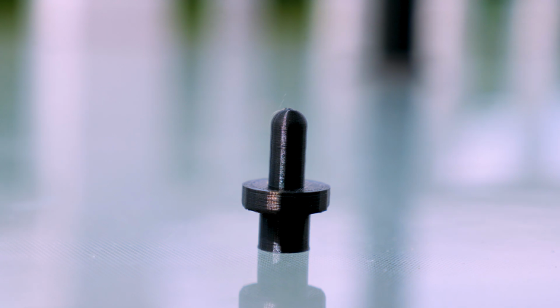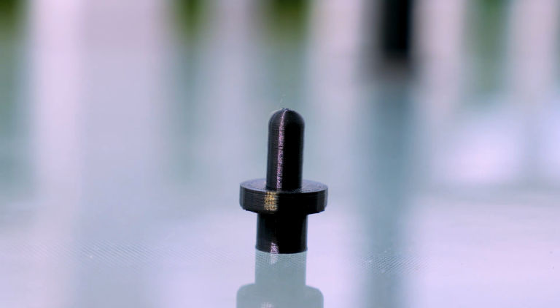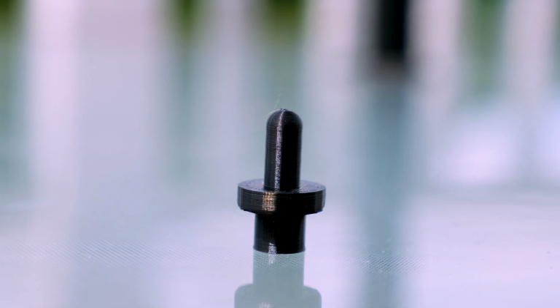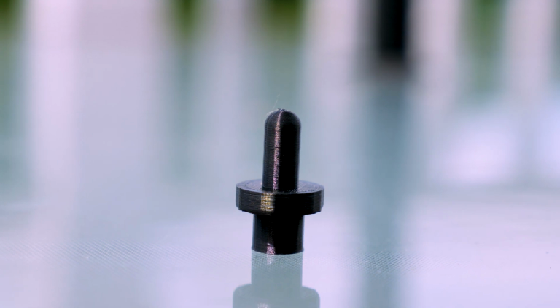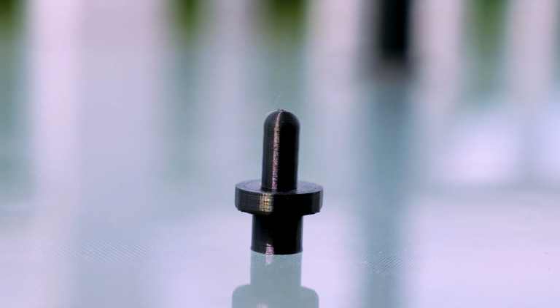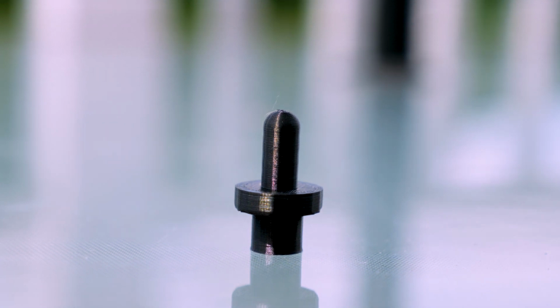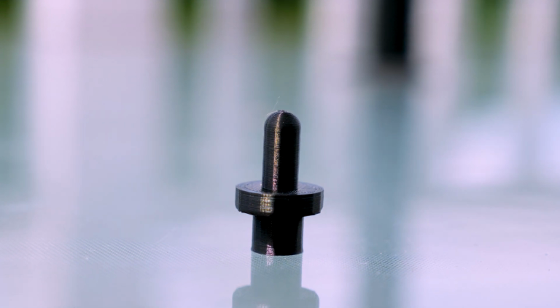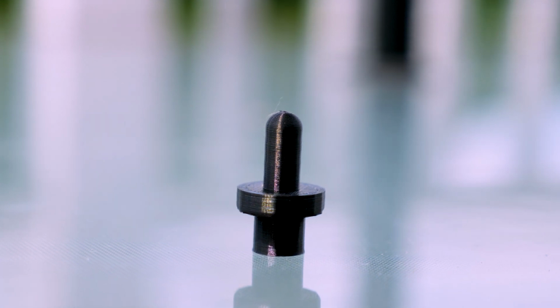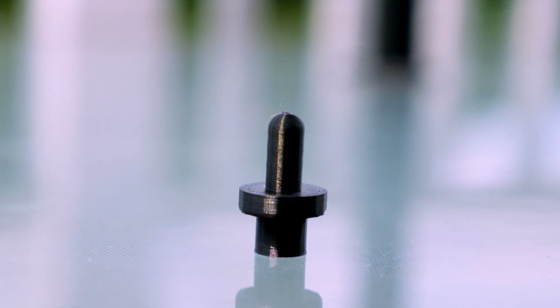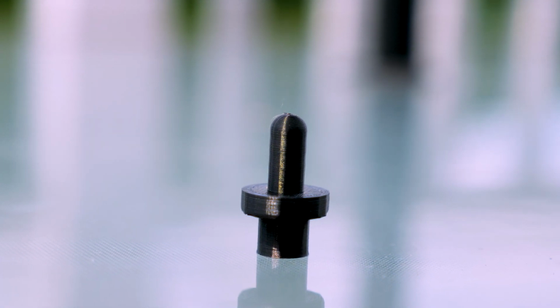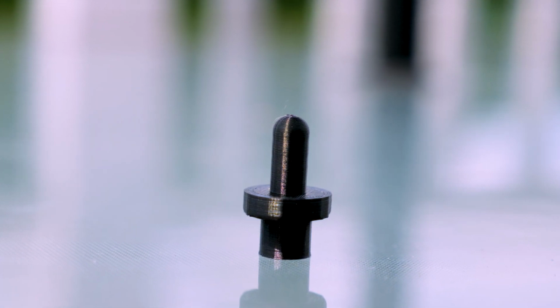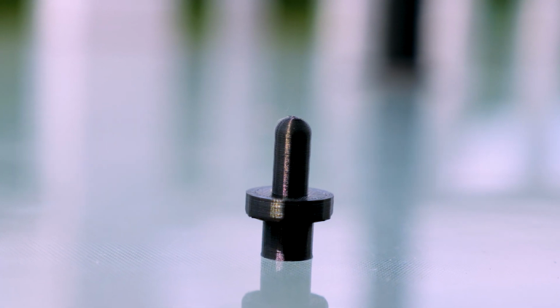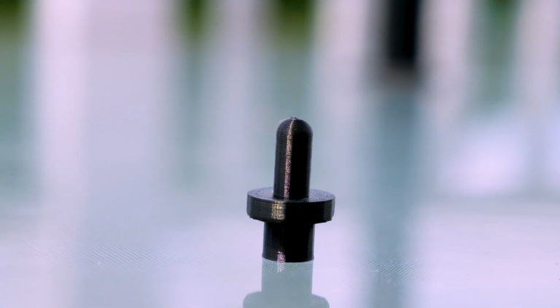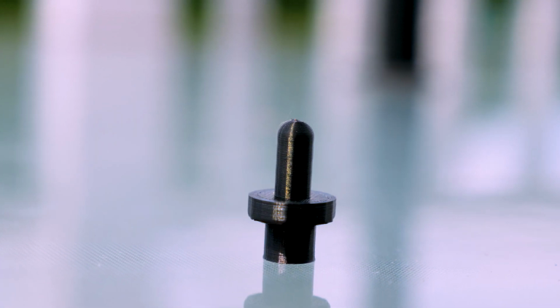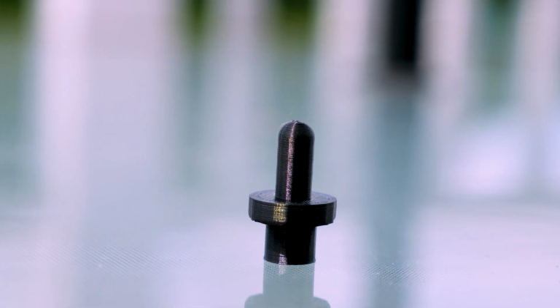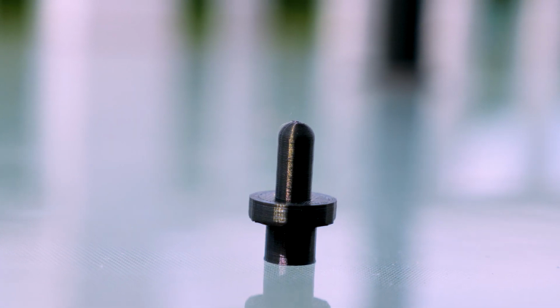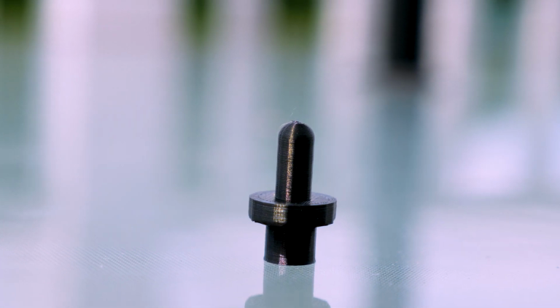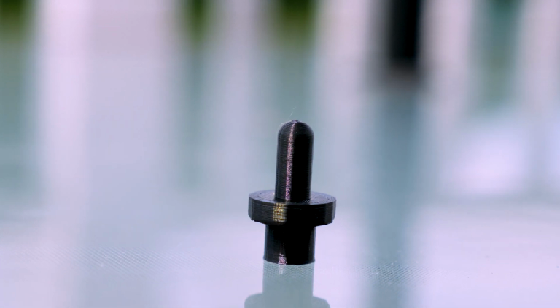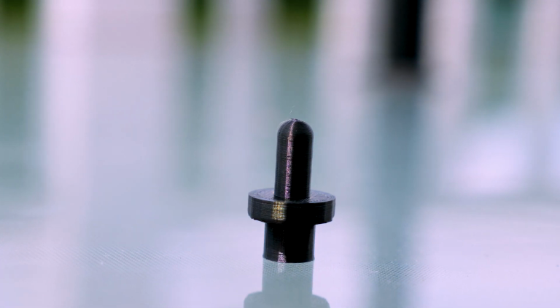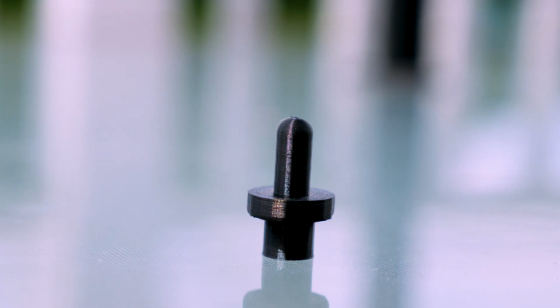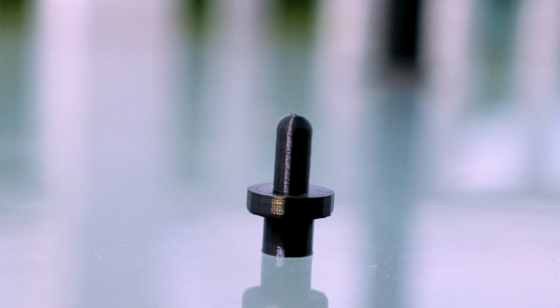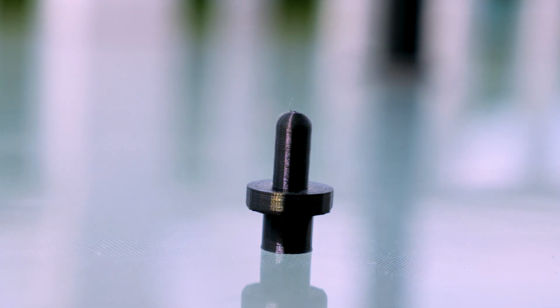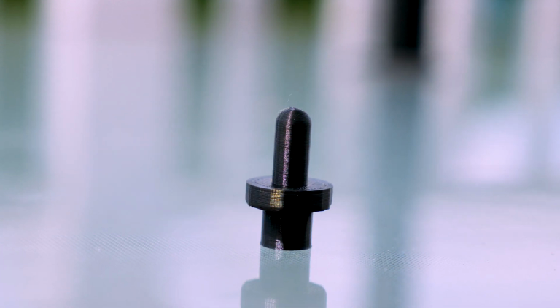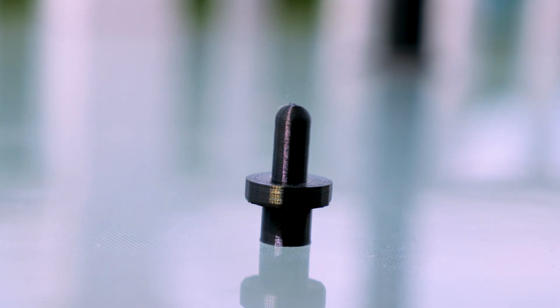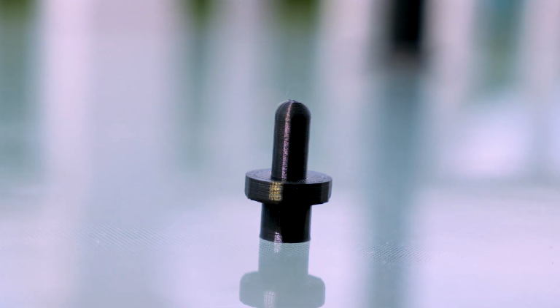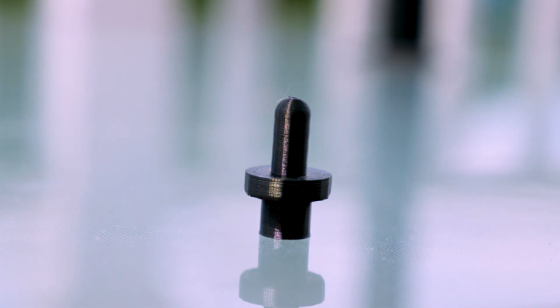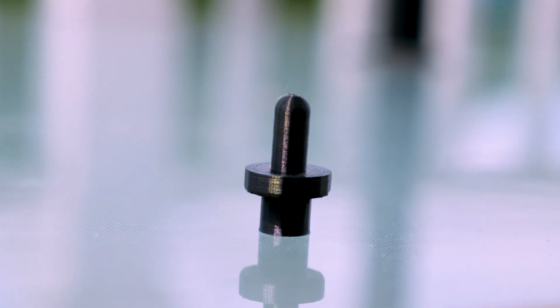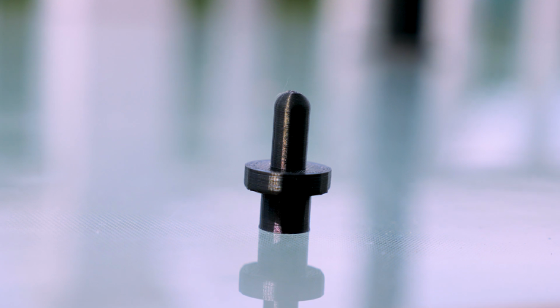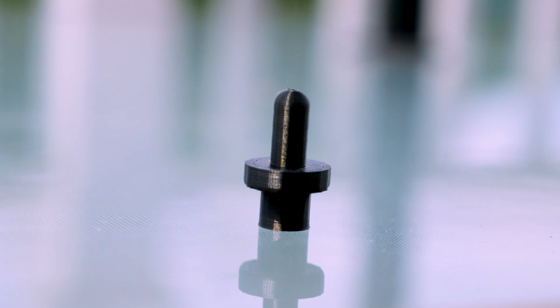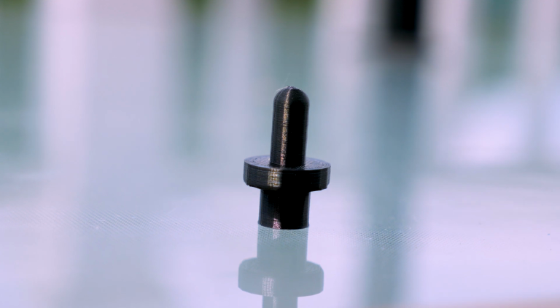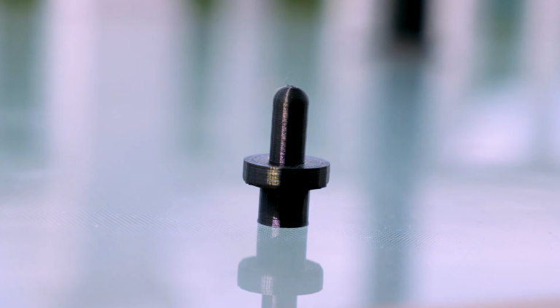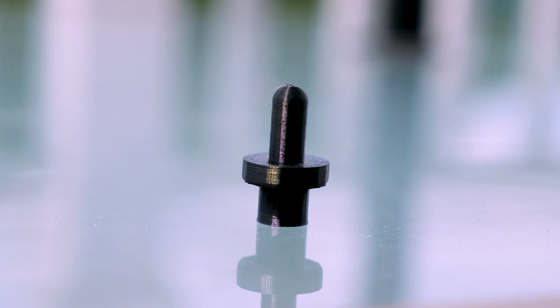A 3D printed door hinge for Weber Spirit E310. Saving money, saving time. Stay tuned.